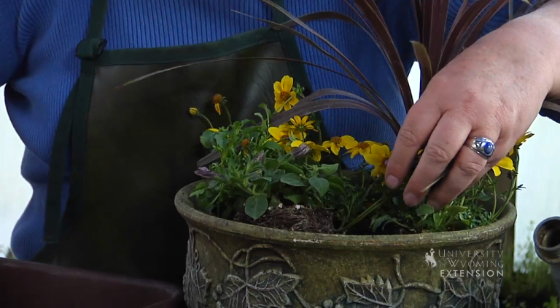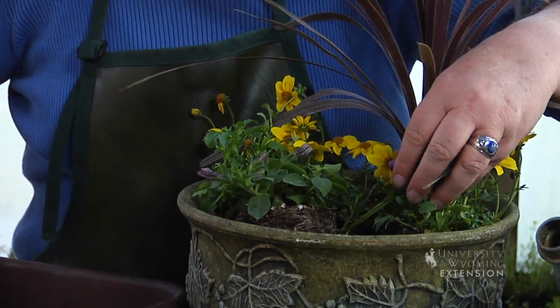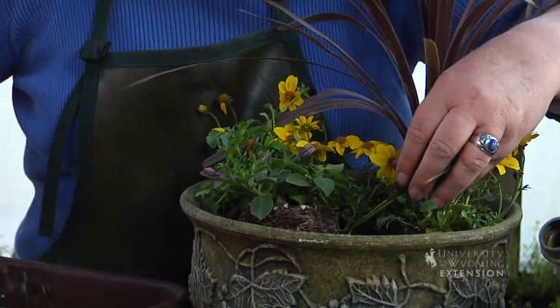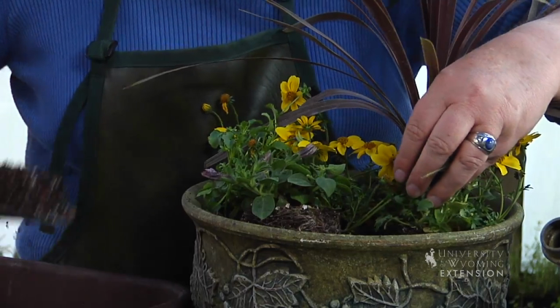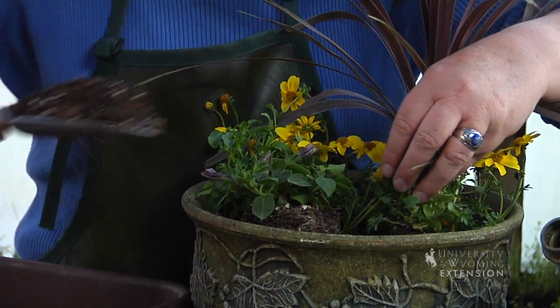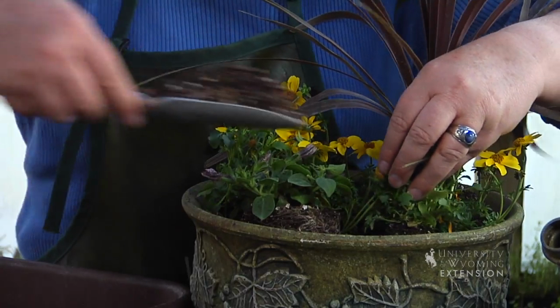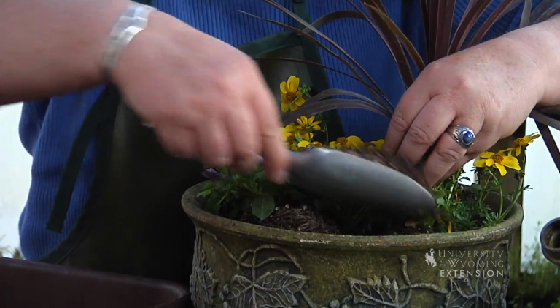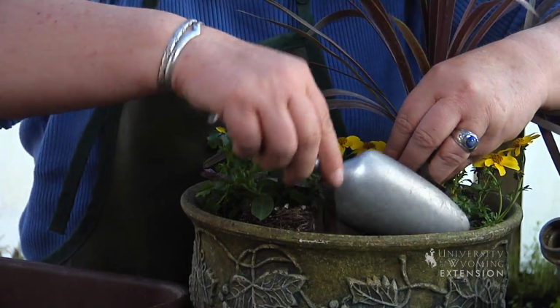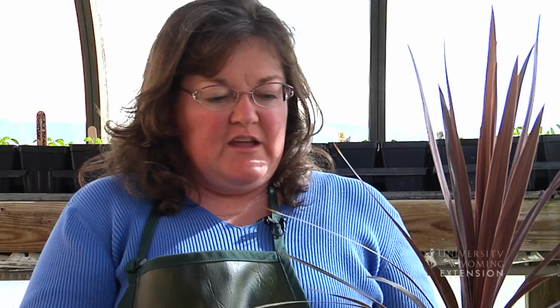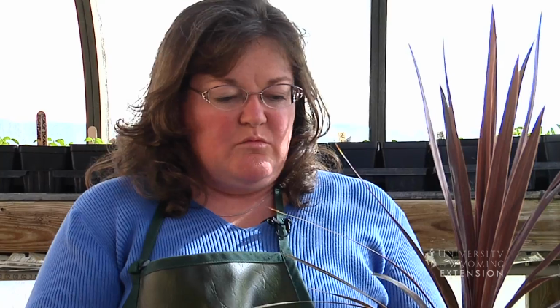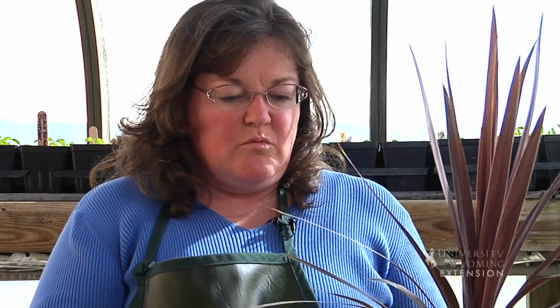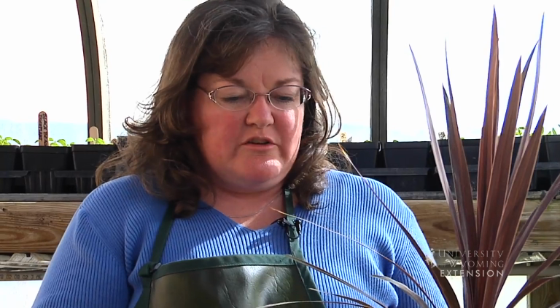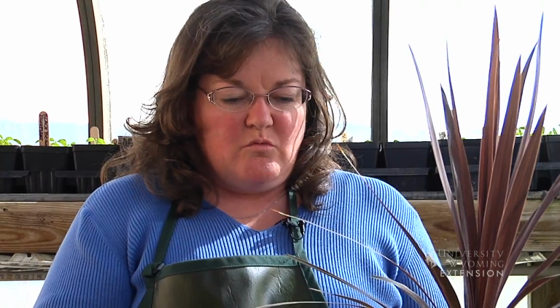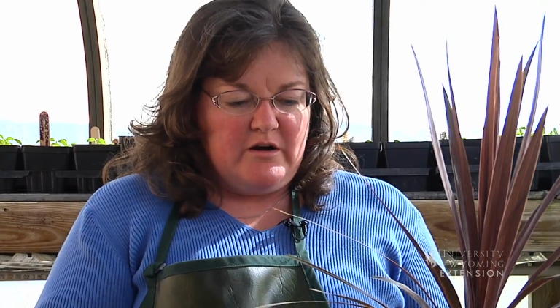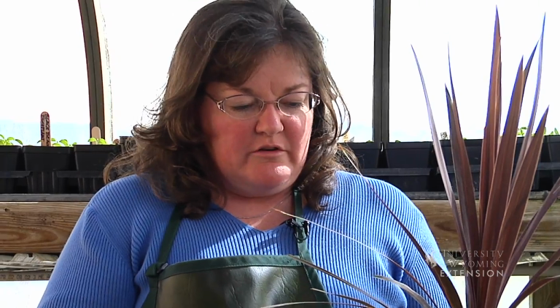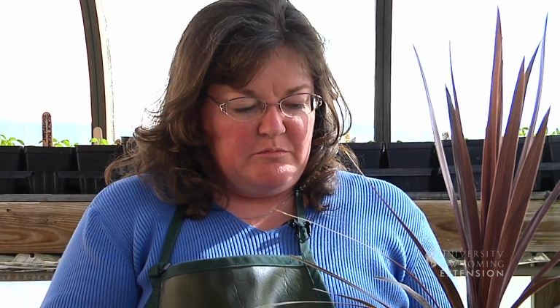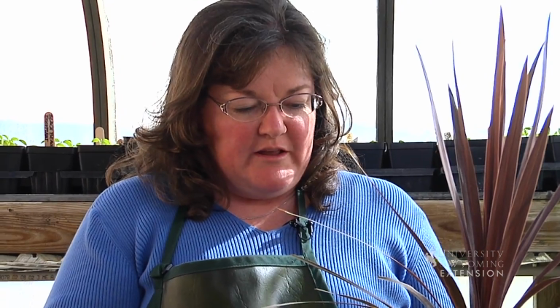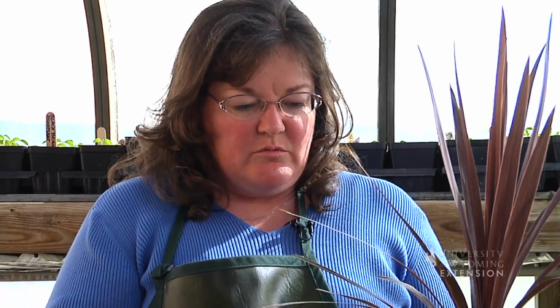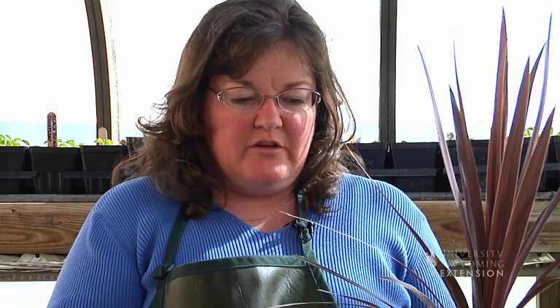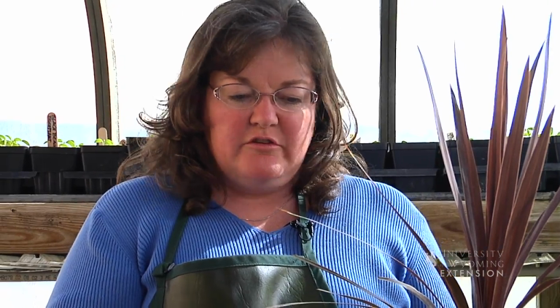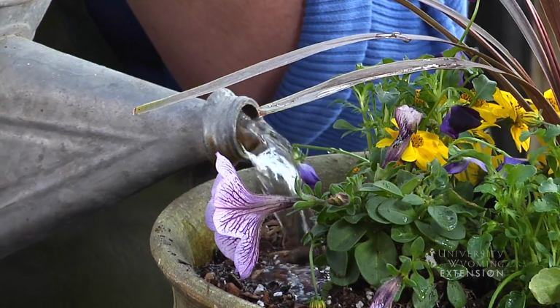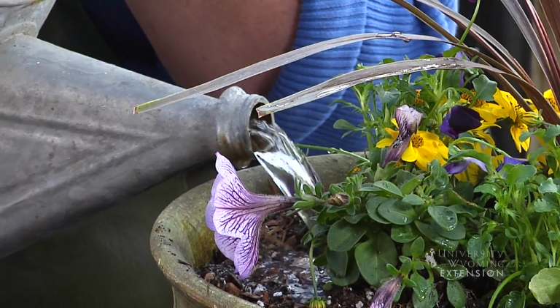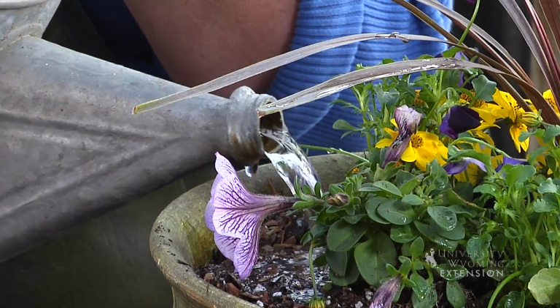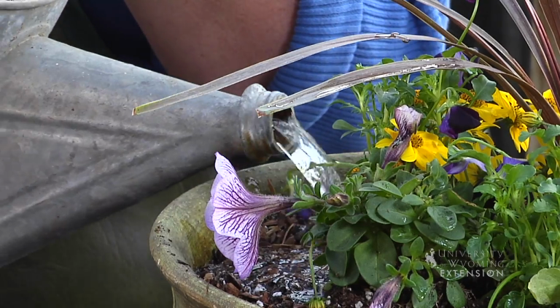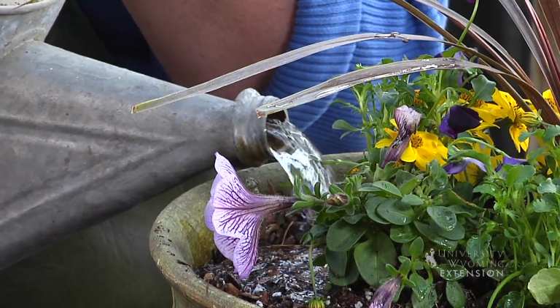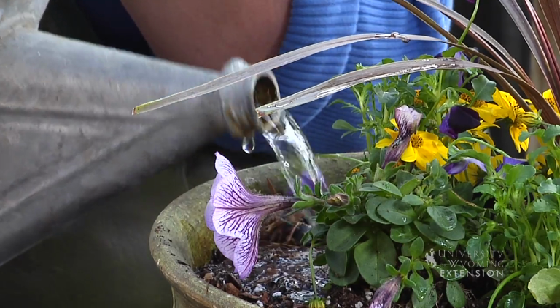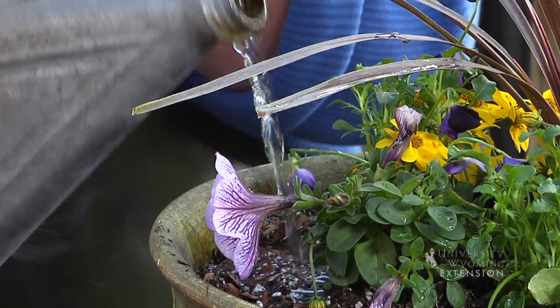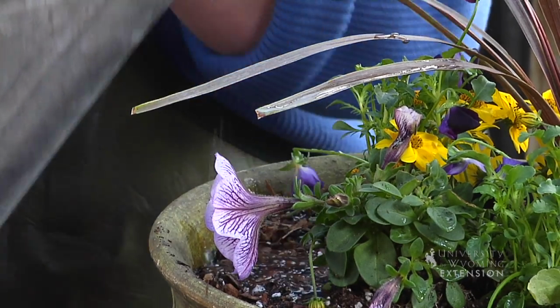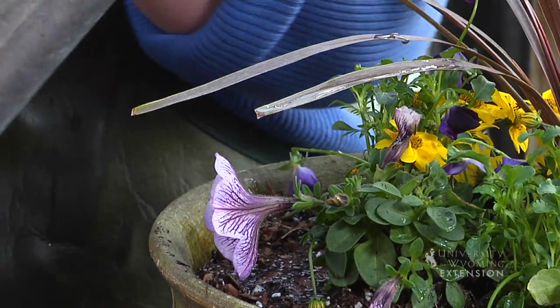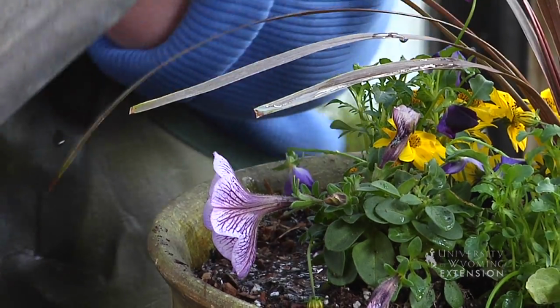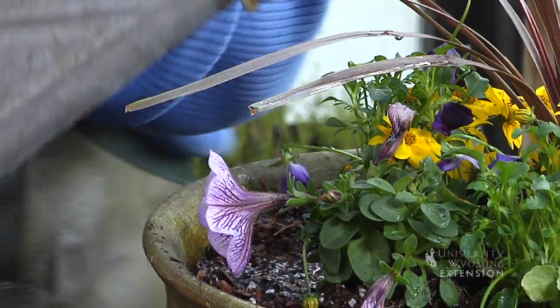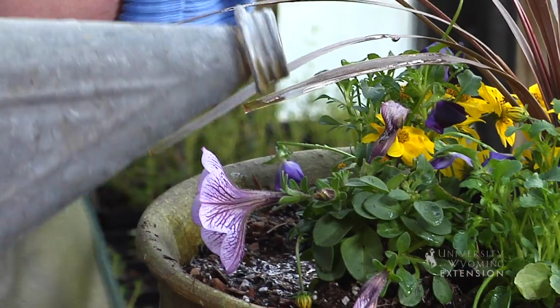Once we've finished filling in, we'll want to water those plants well so that they'll begin to take up water and nutrients.